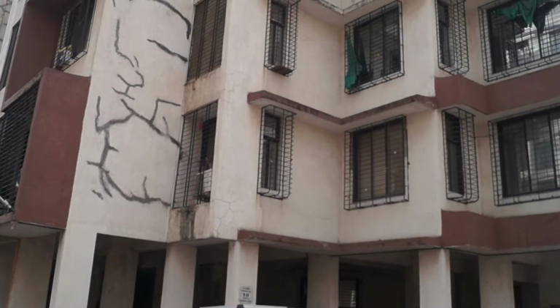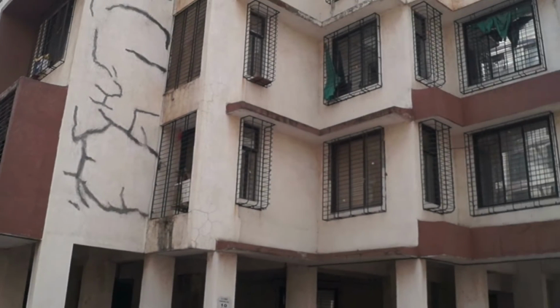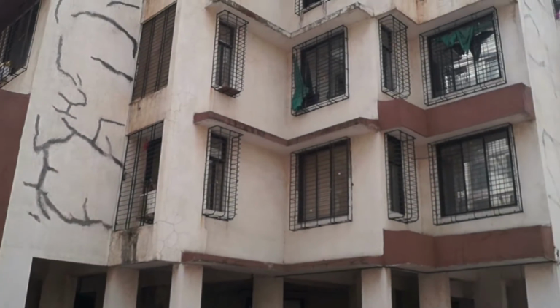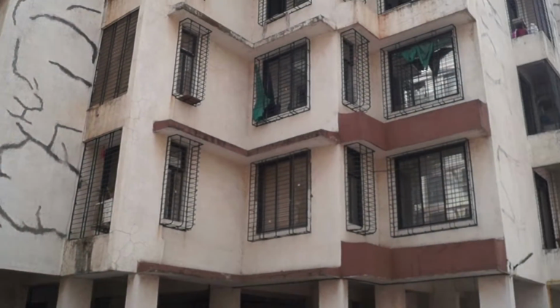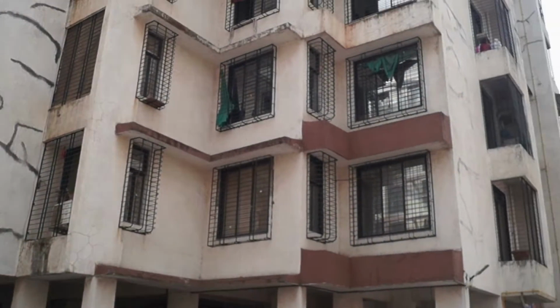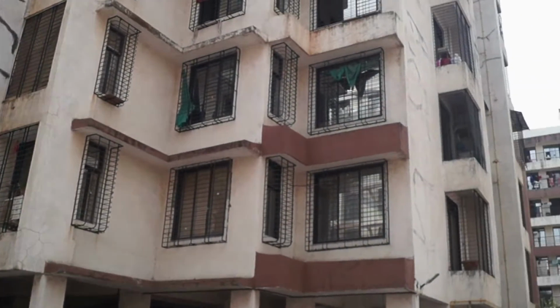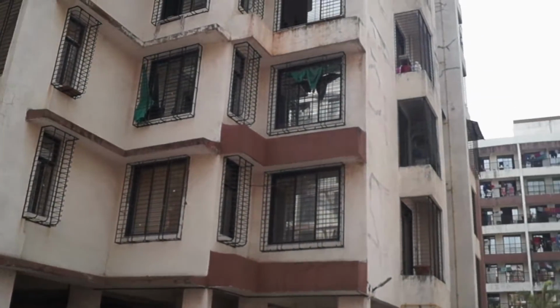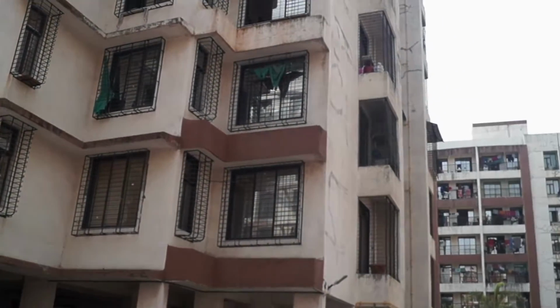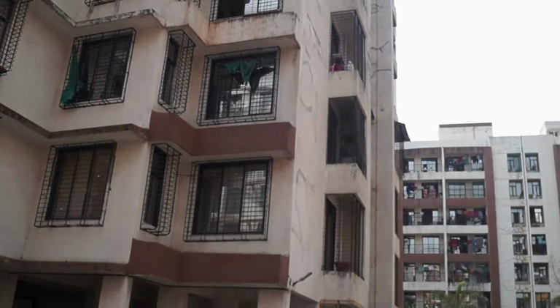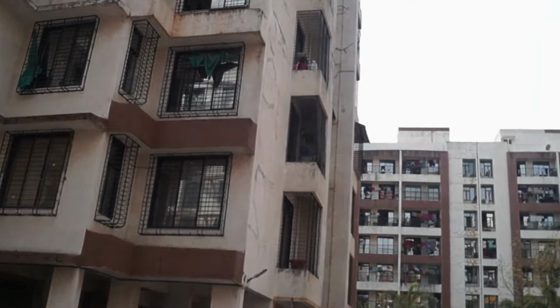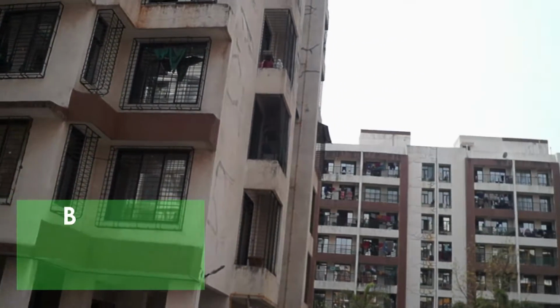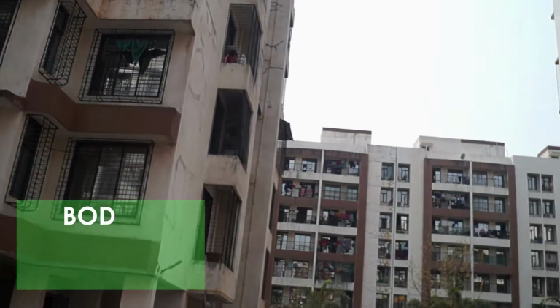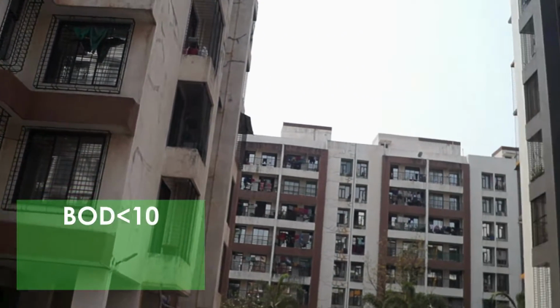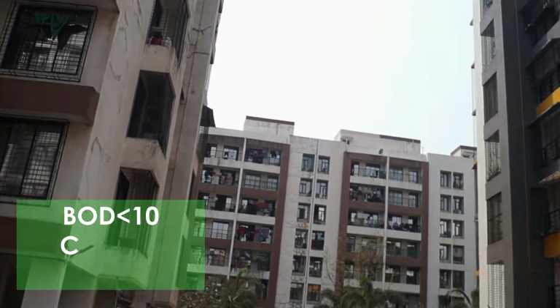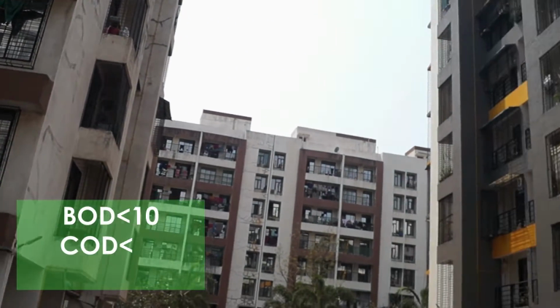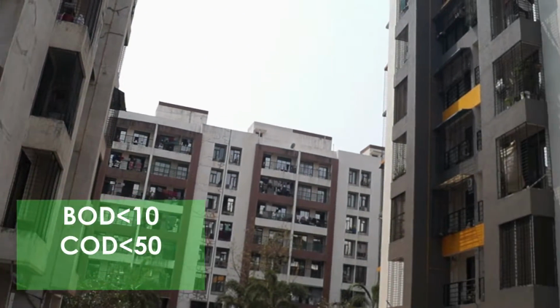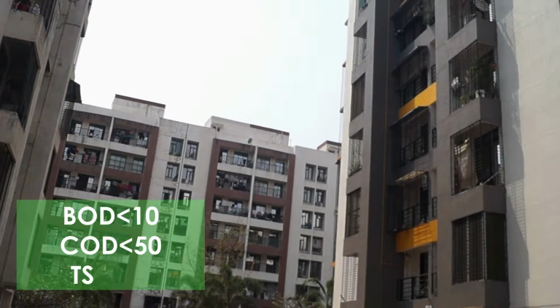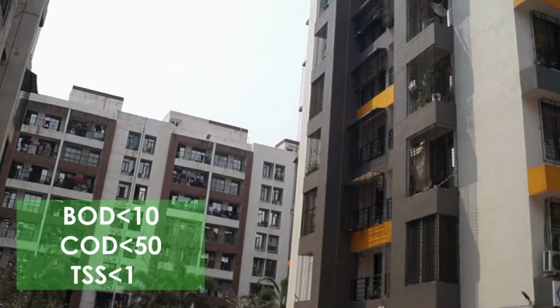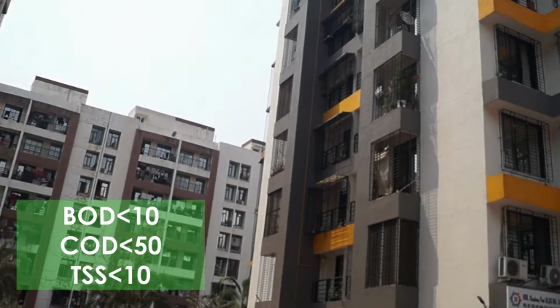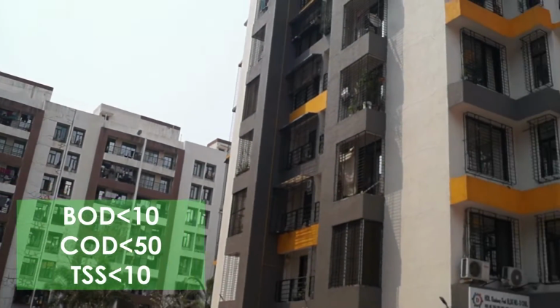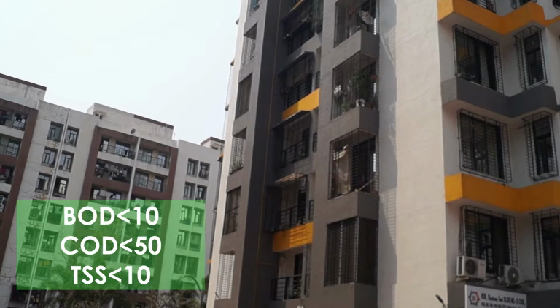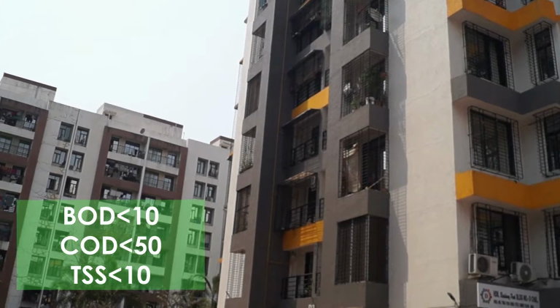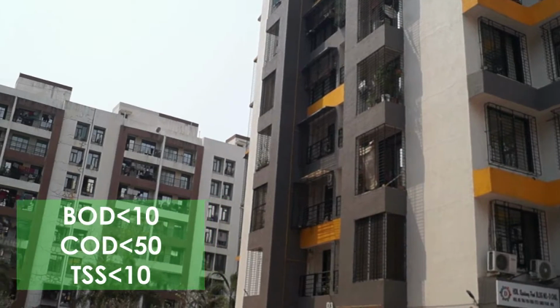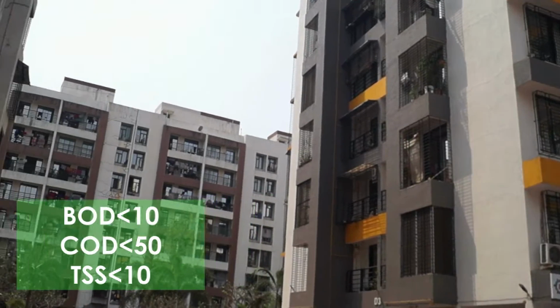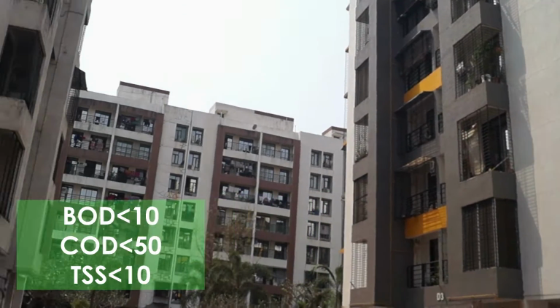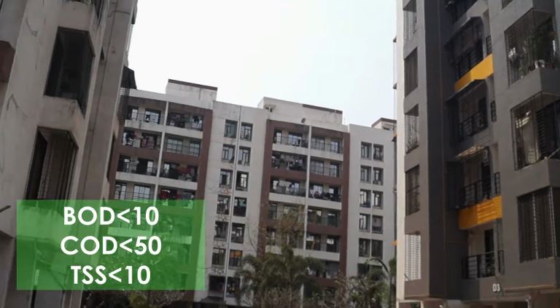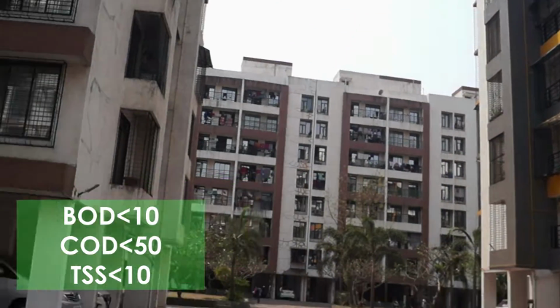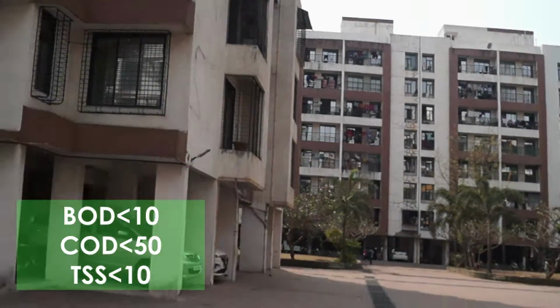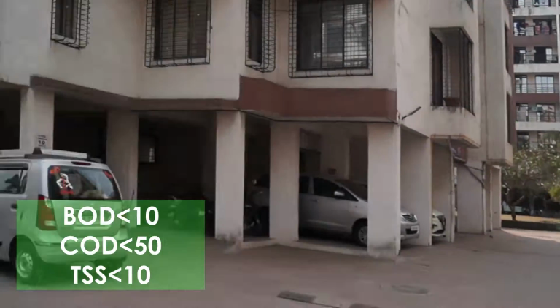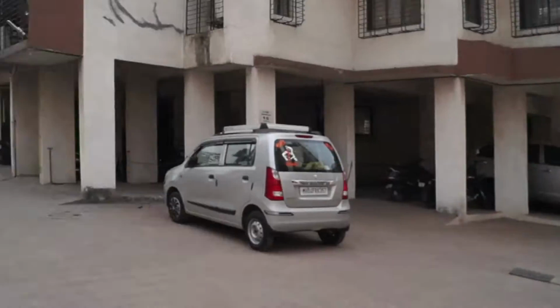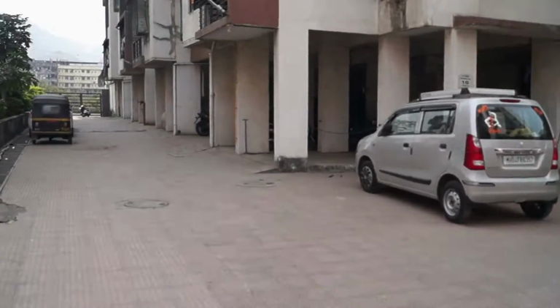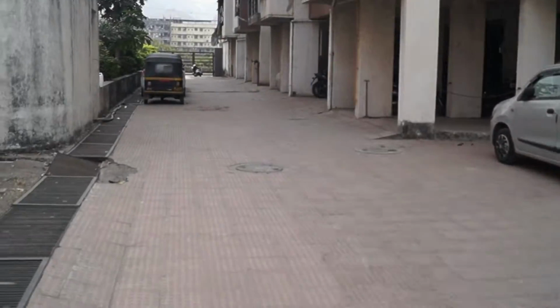The treated water meets the CPCB and NGT norms of BOD 10, COD 50, and TSS 10.